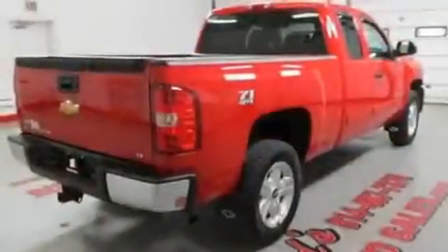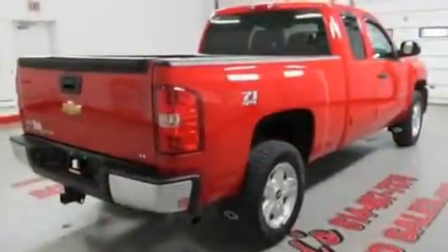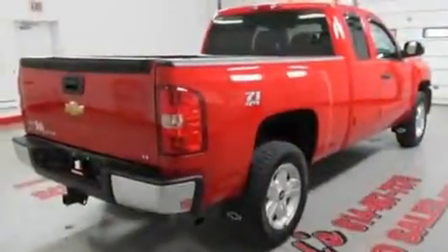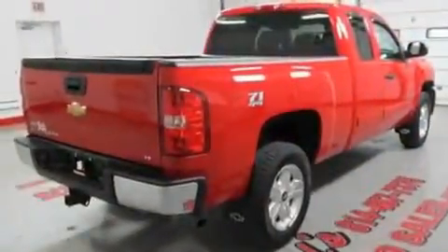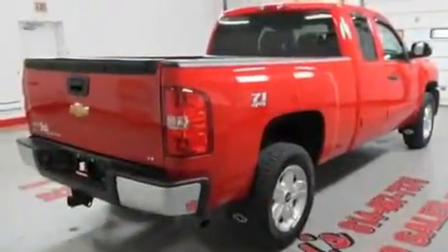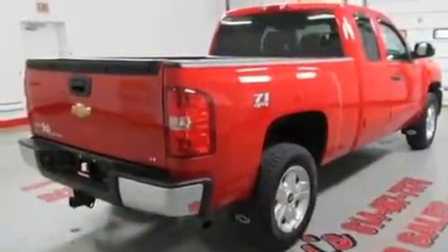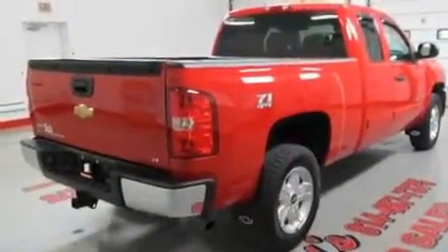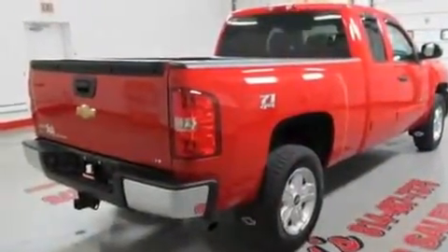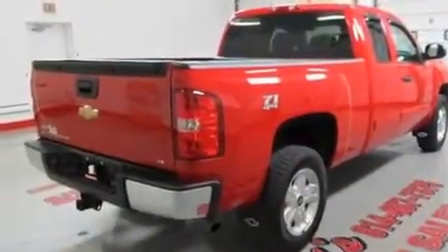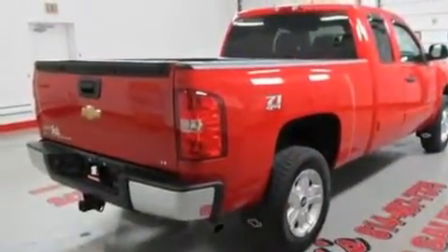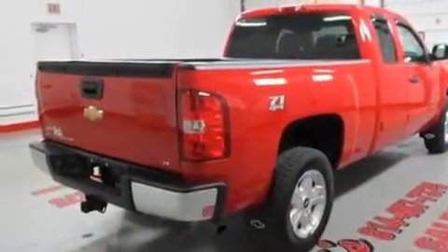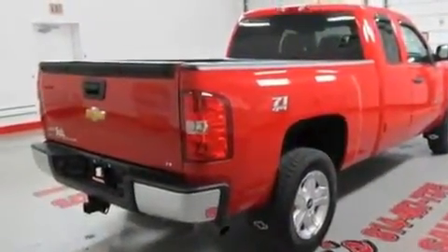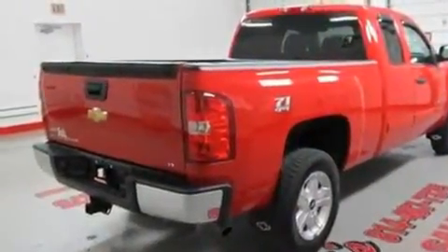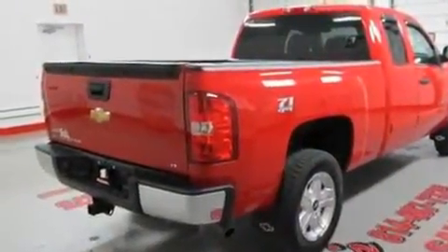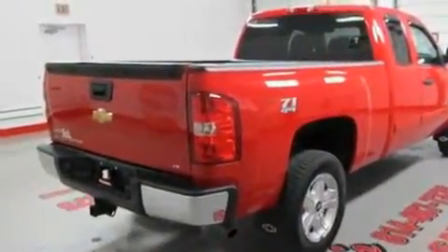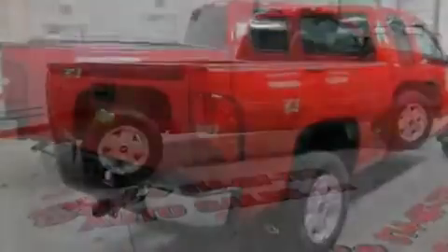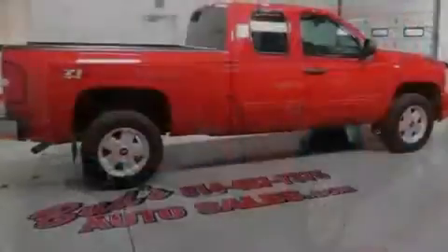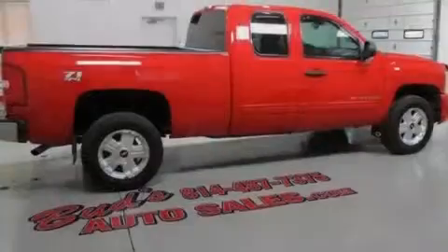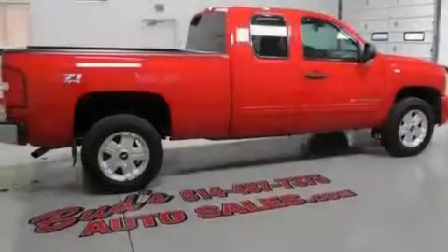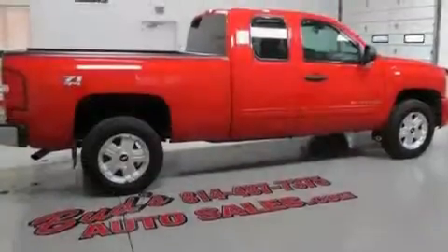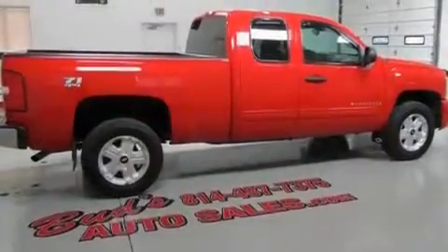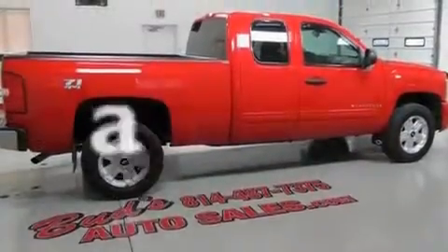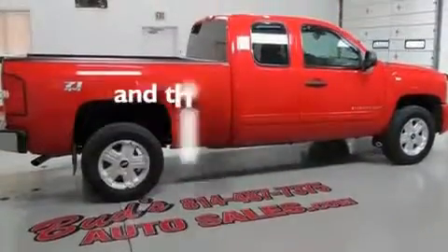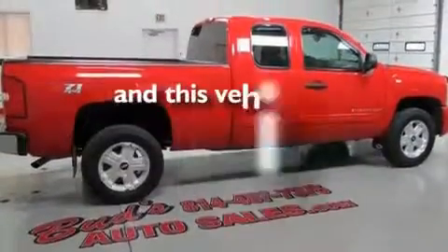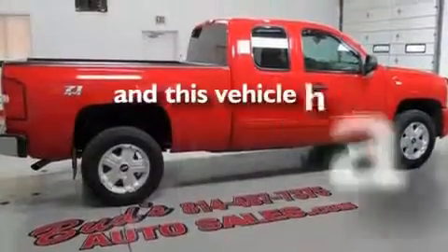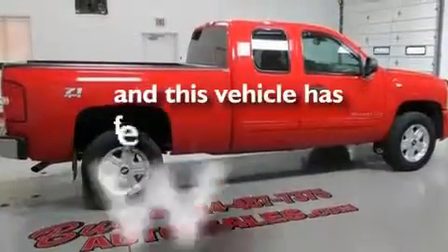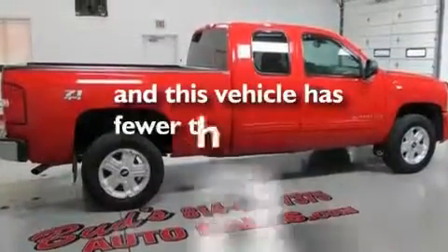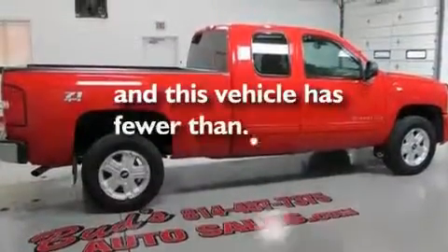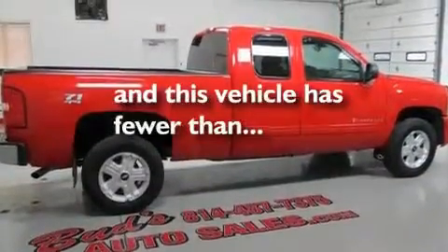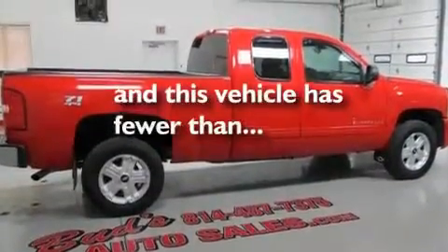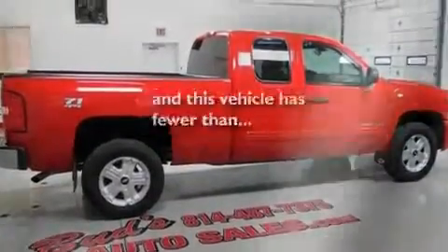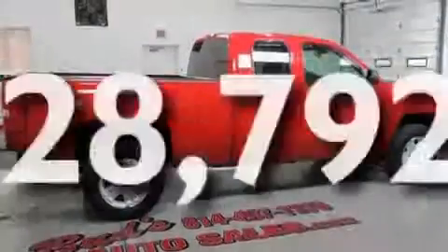Additional features include an anti-lock braking system, dual airbags, a keyless entry system, and this vehicle has less than 29,000 miles.